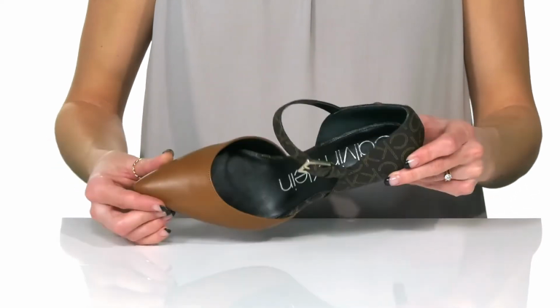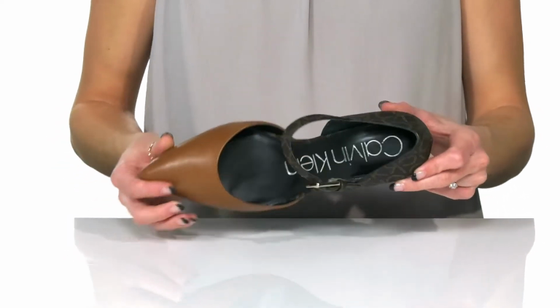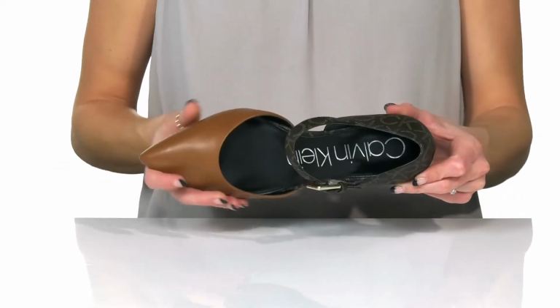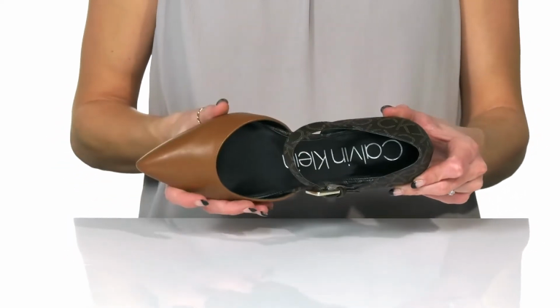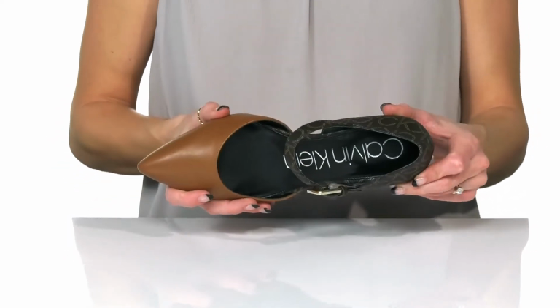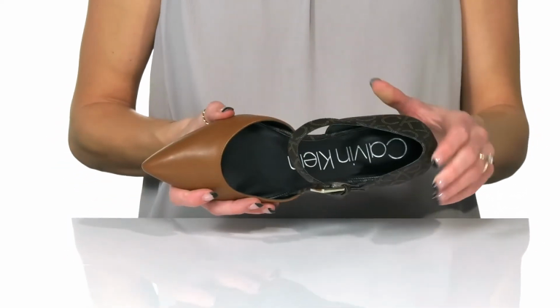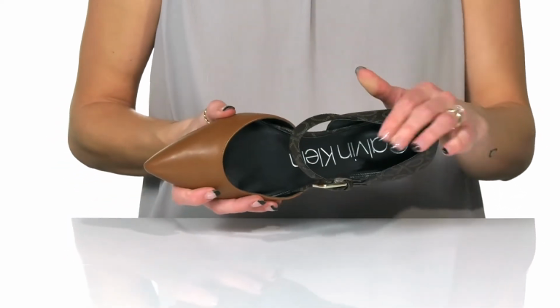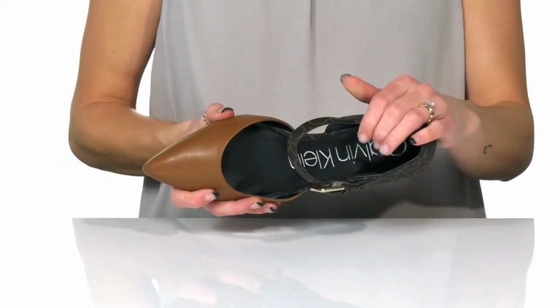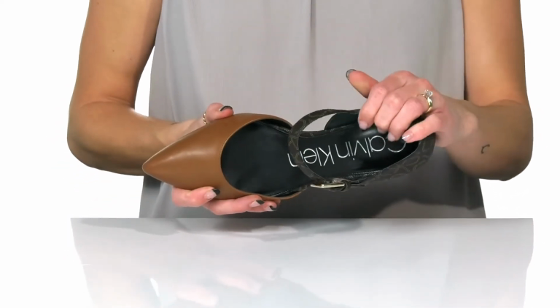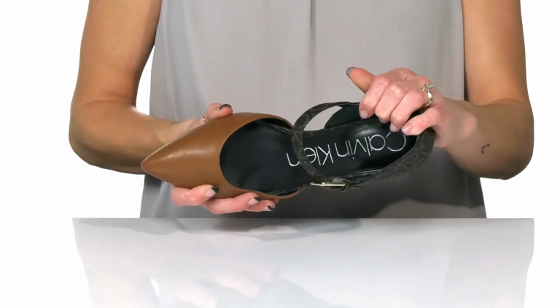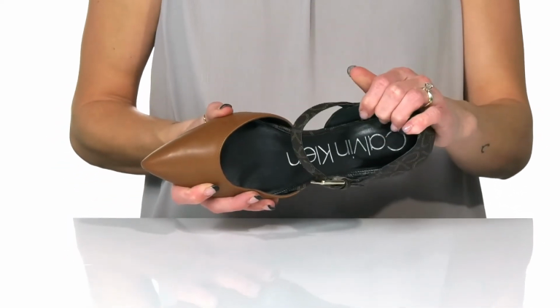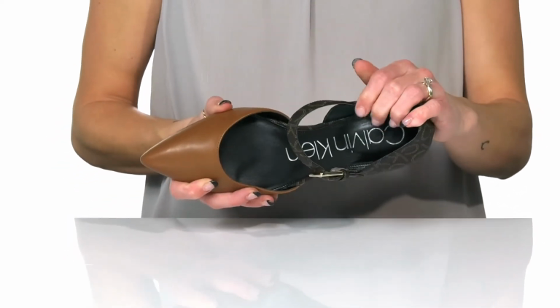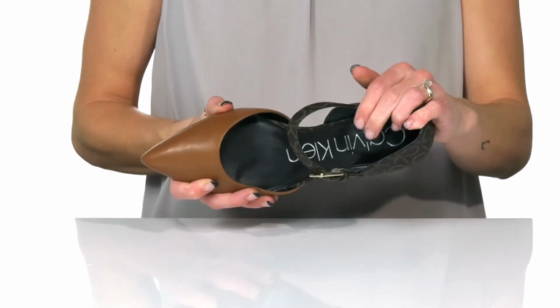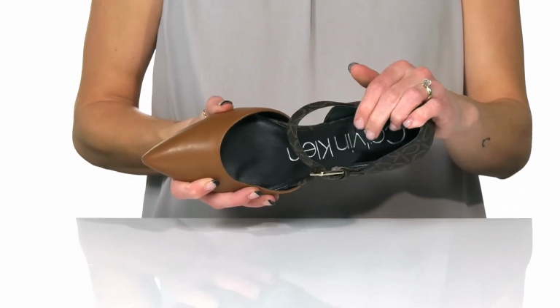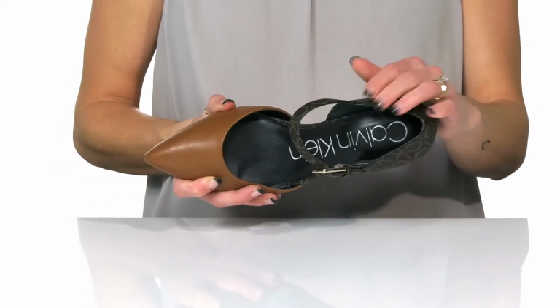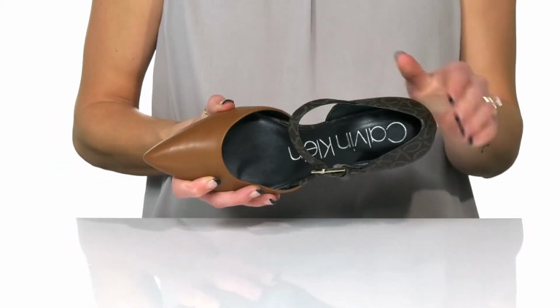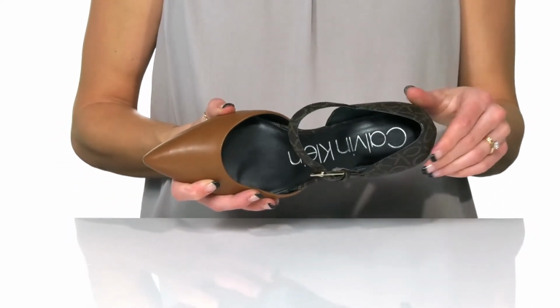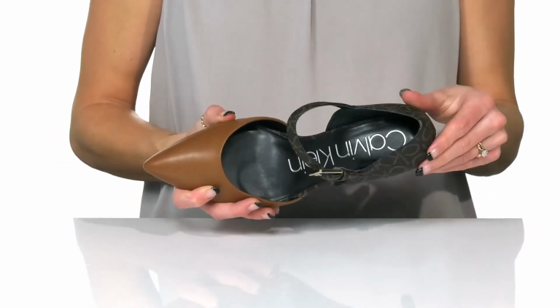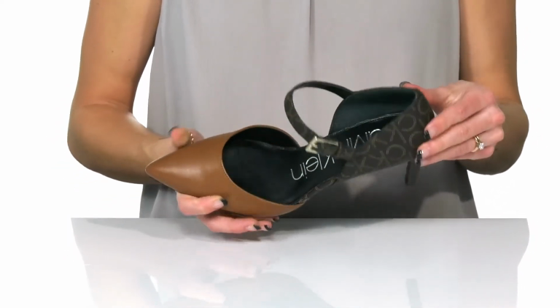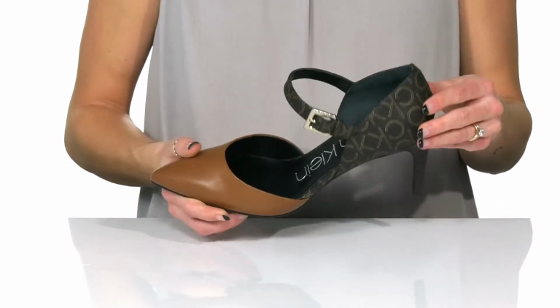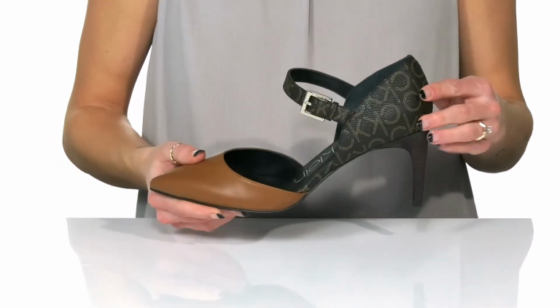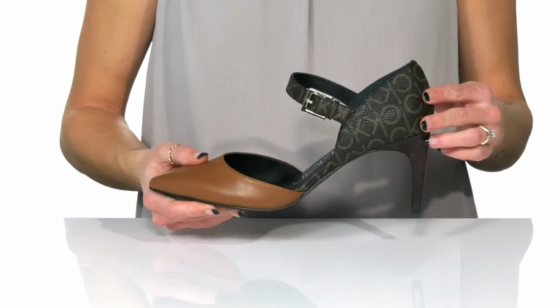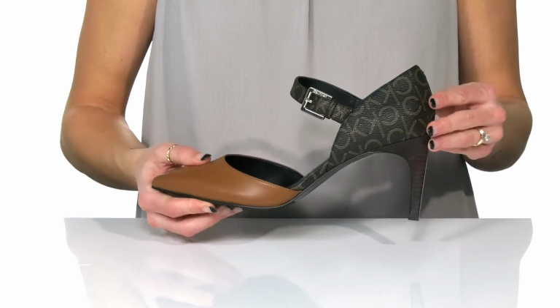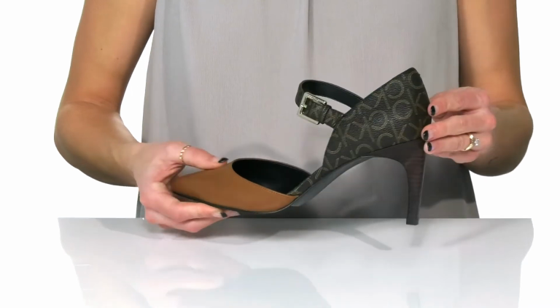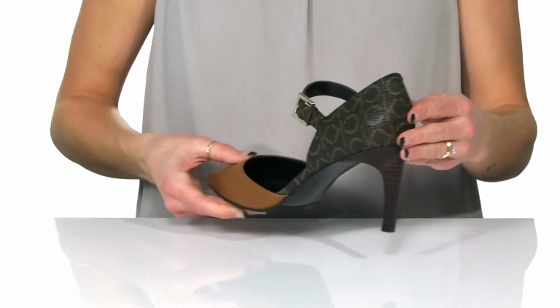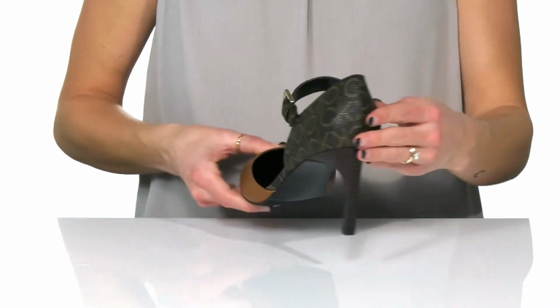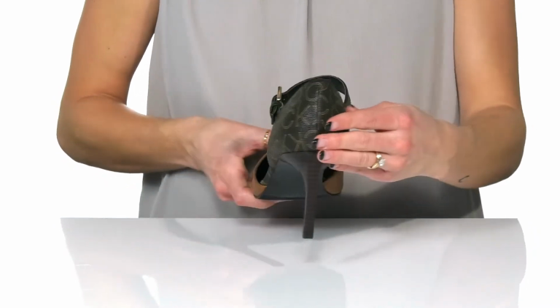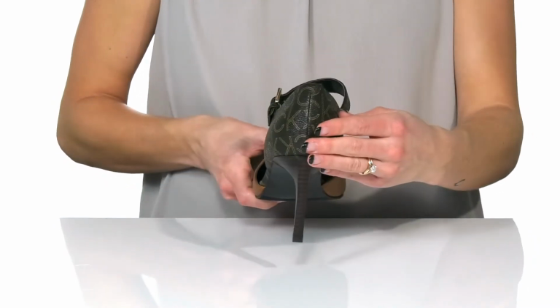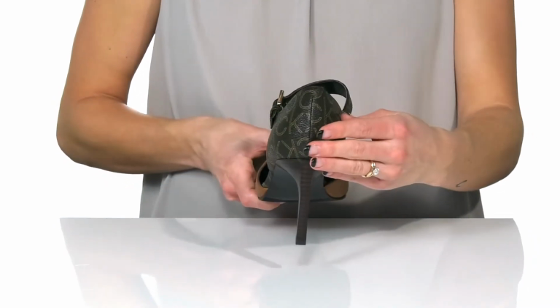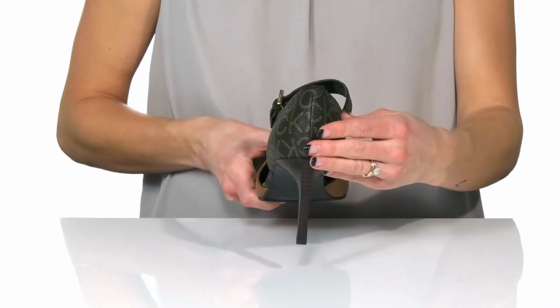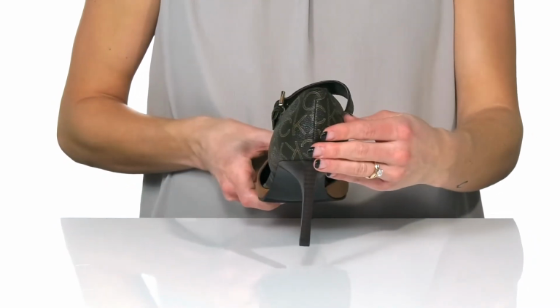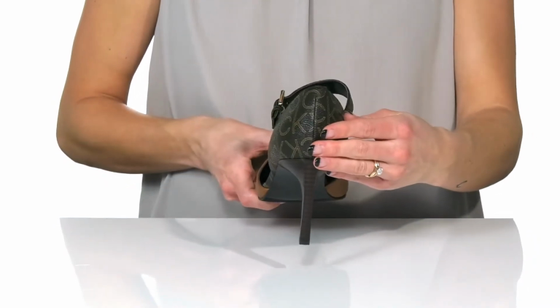Inside, there is a man-made lining and insole with a three-inch heel at the back.